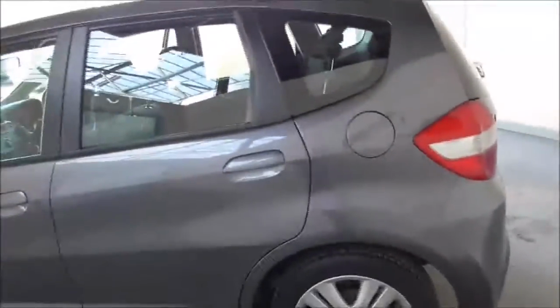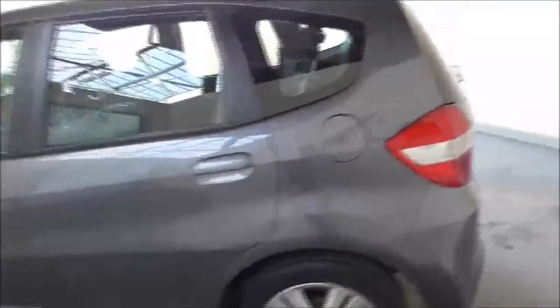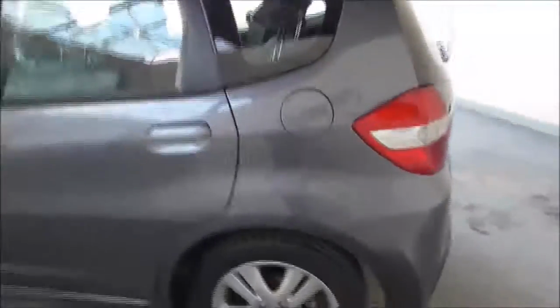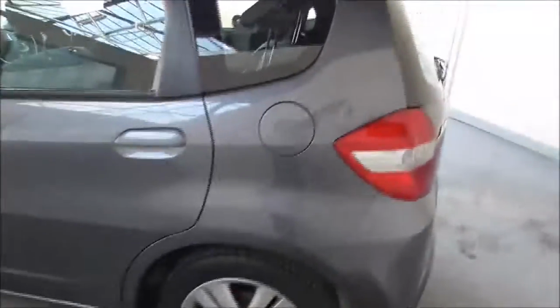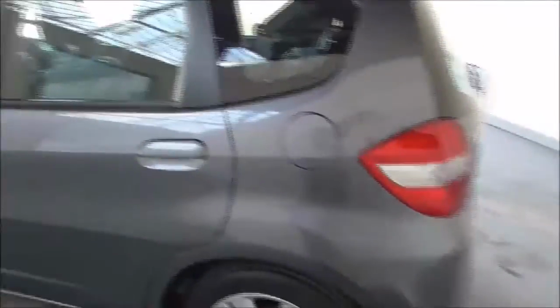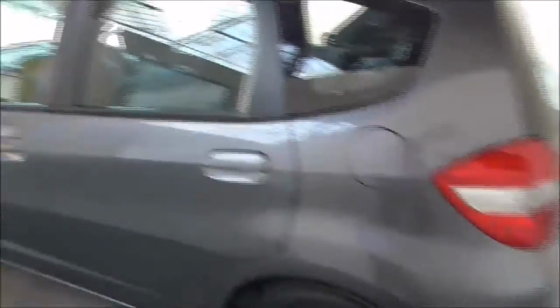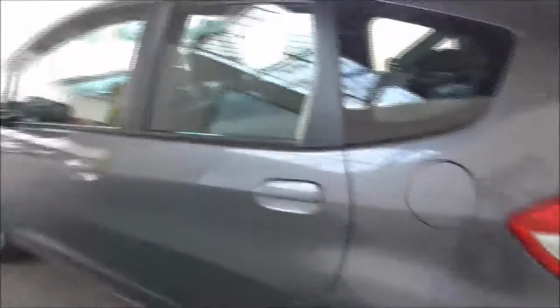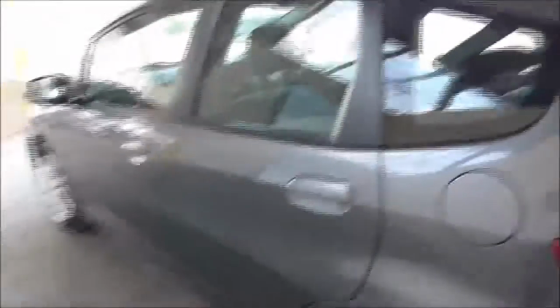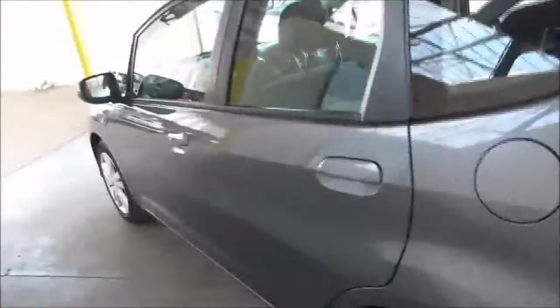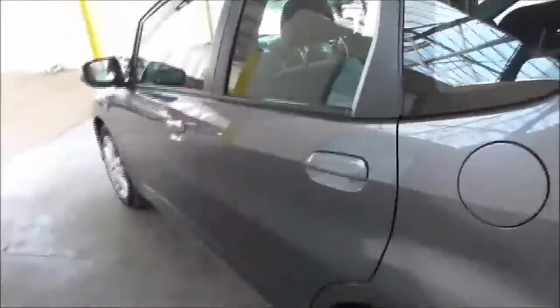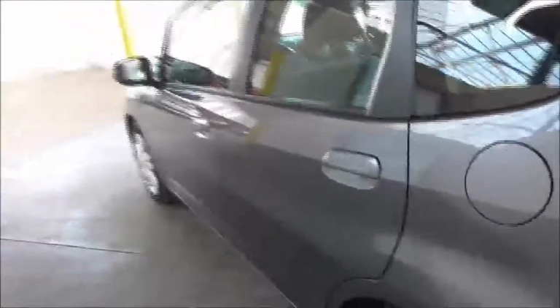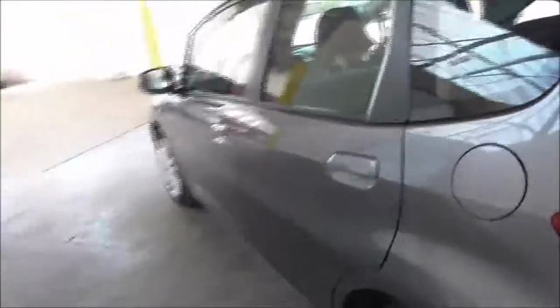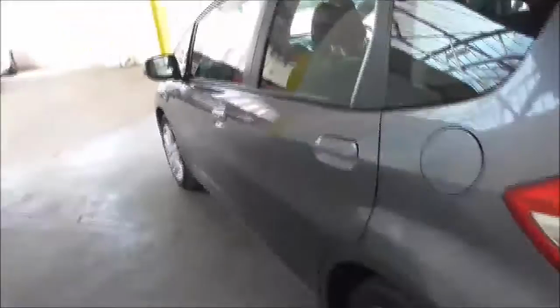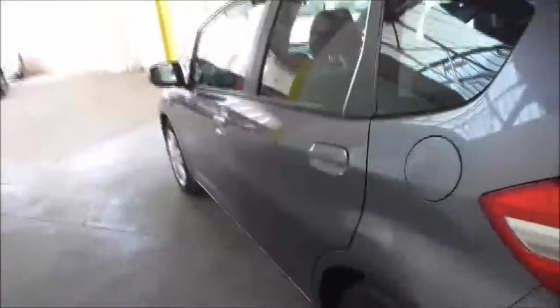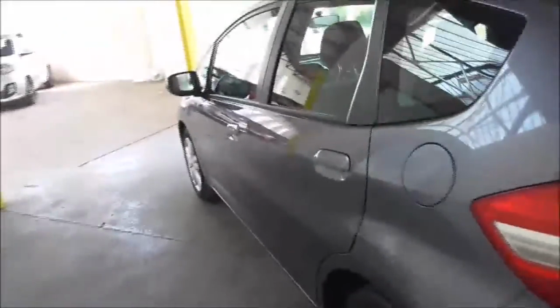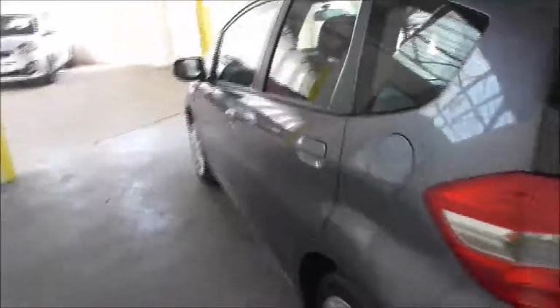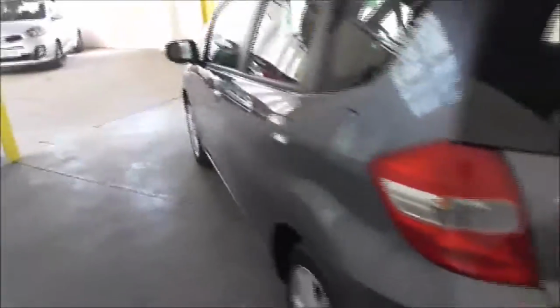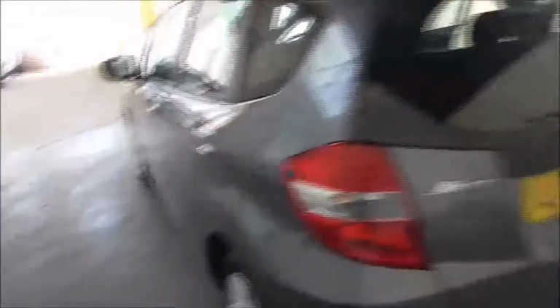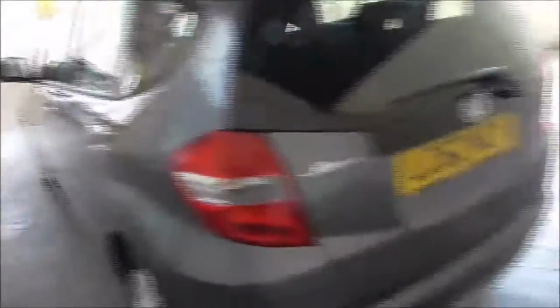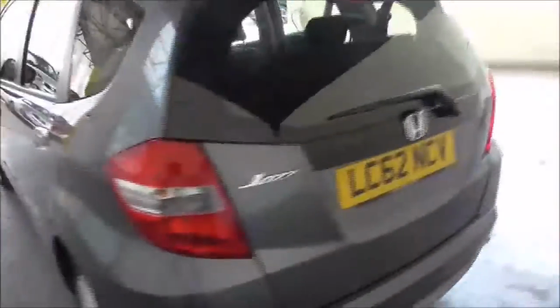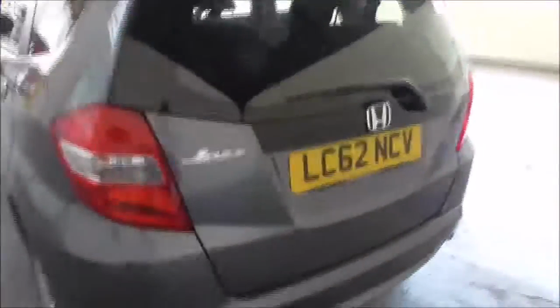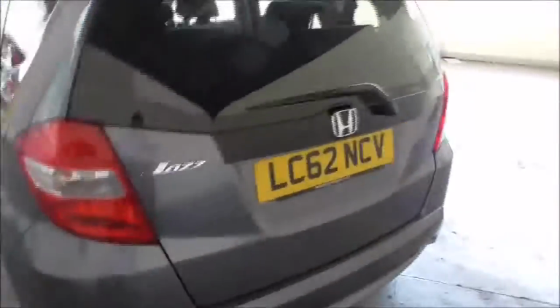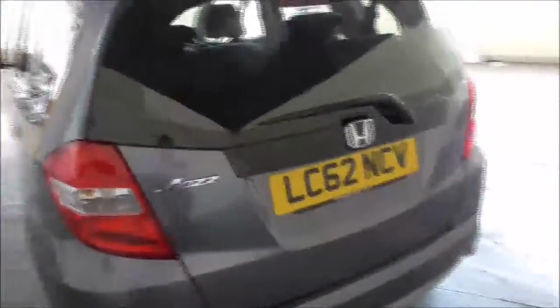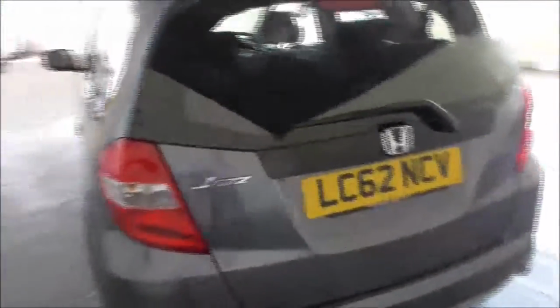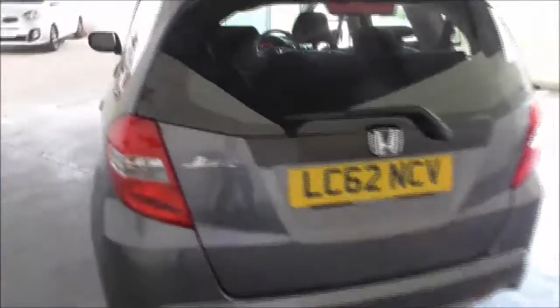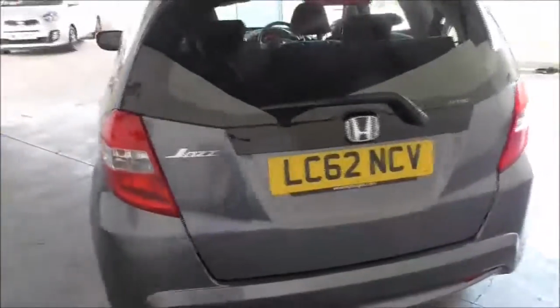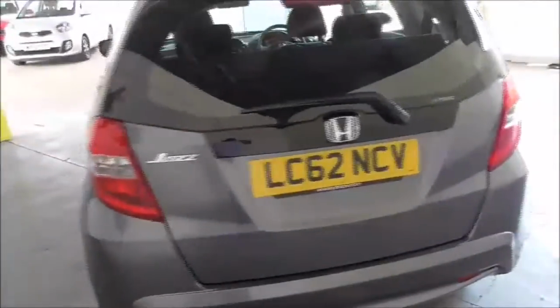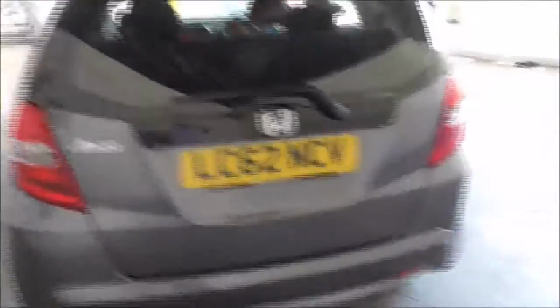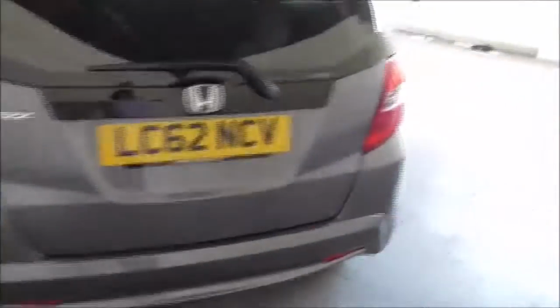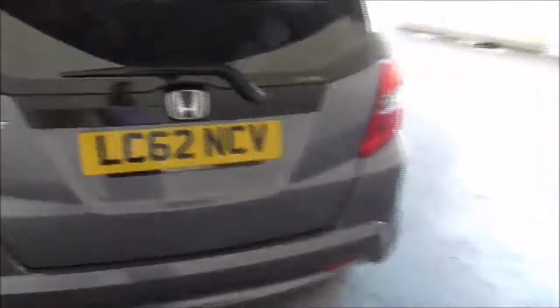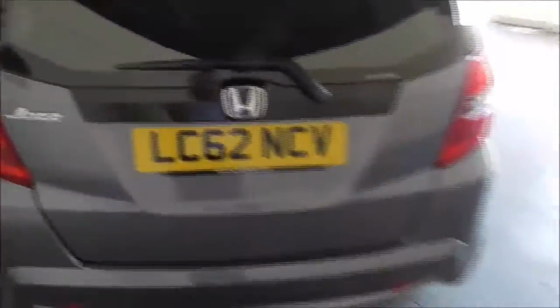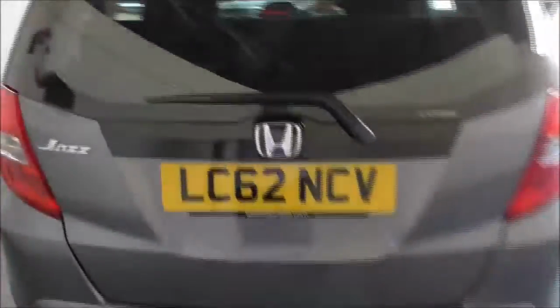It's got alloy wheels and this 5-door hatchback features indicator mirror caps and a huge range of features which I'll show you throughout the video.